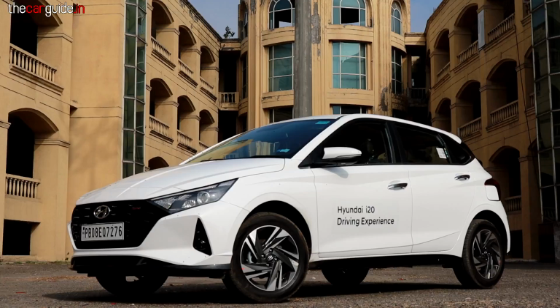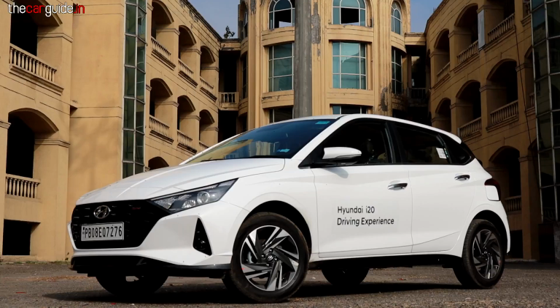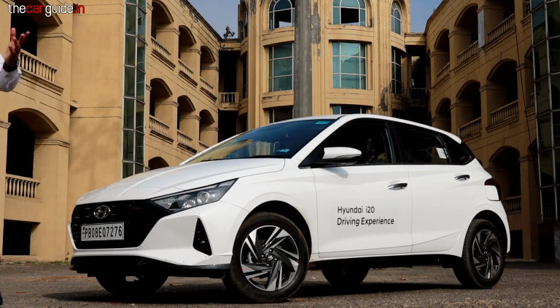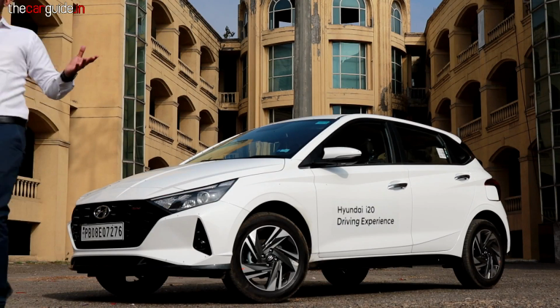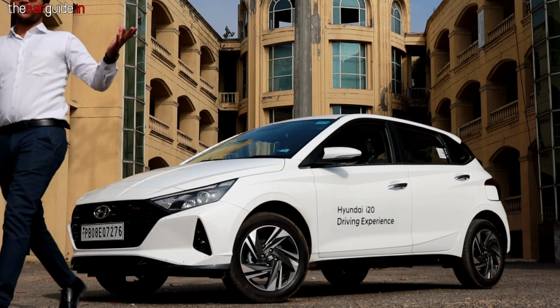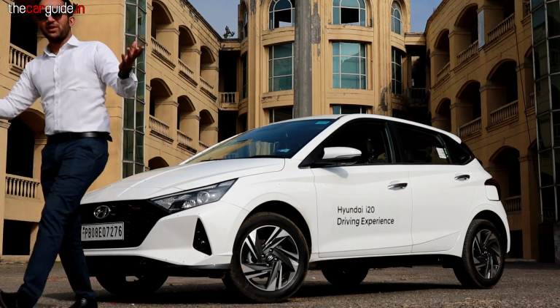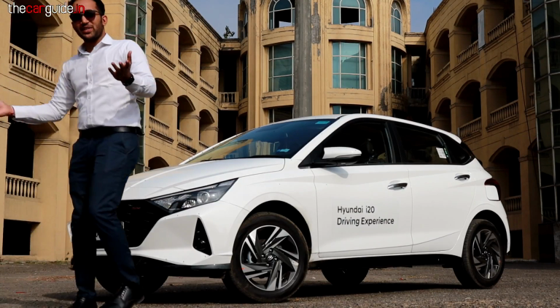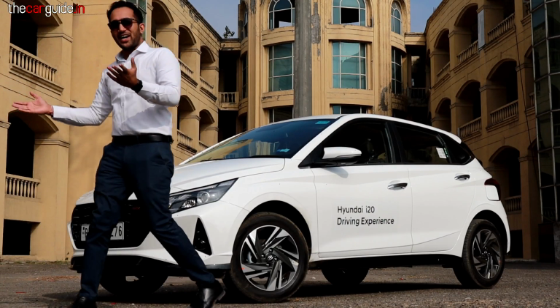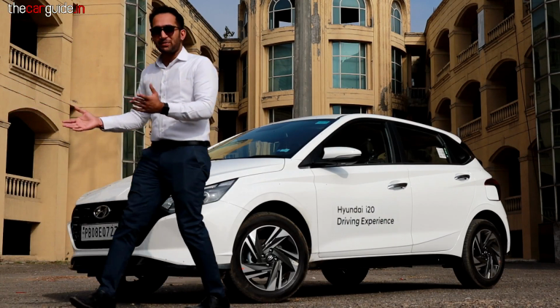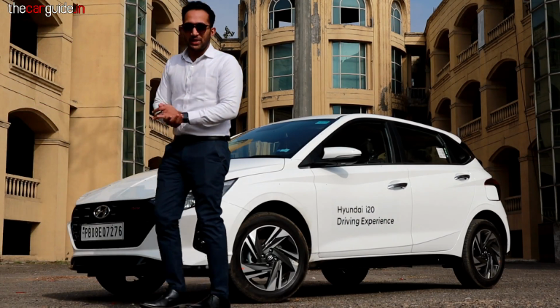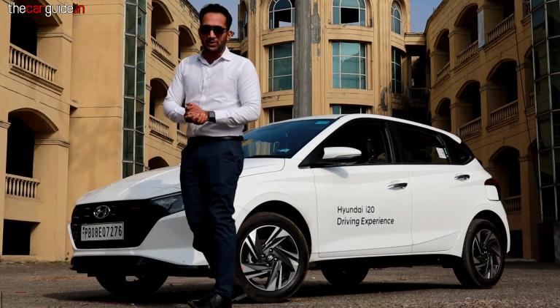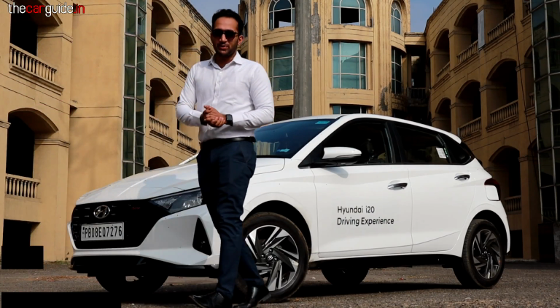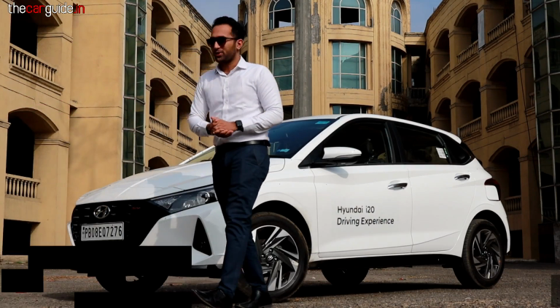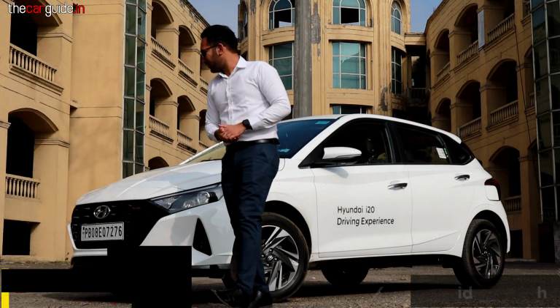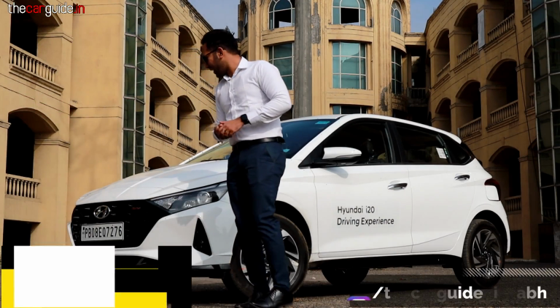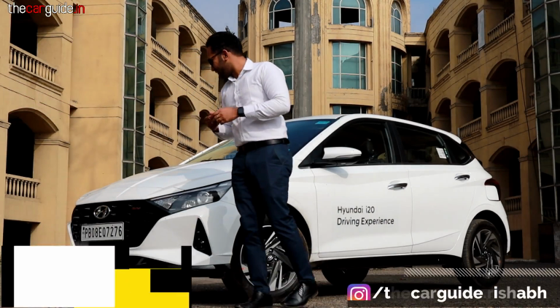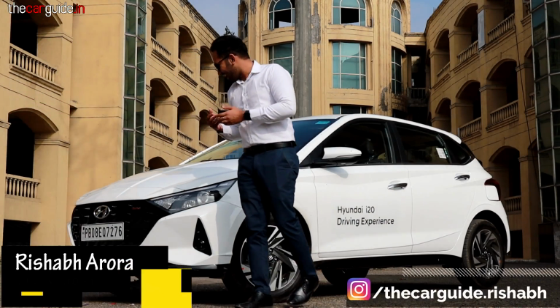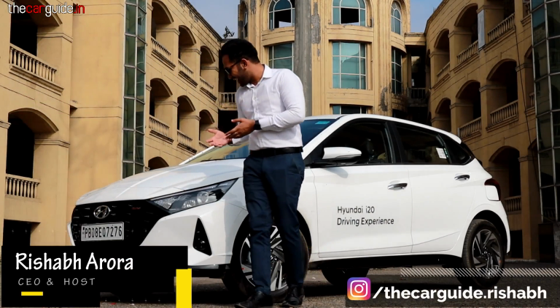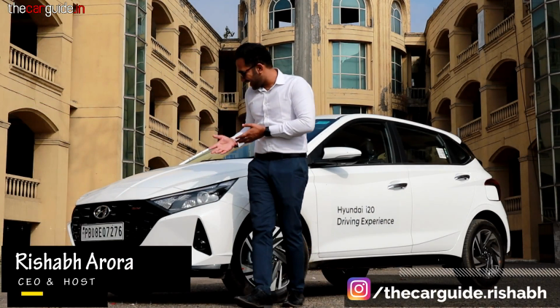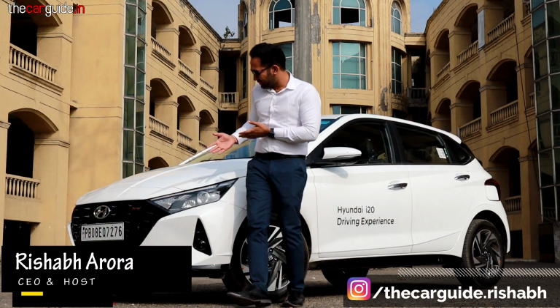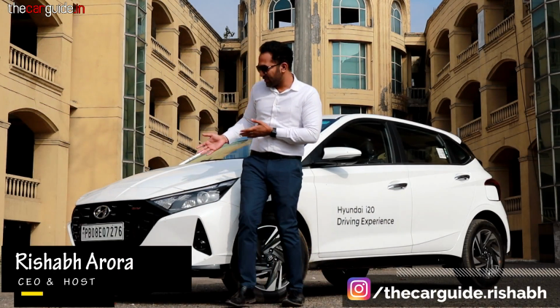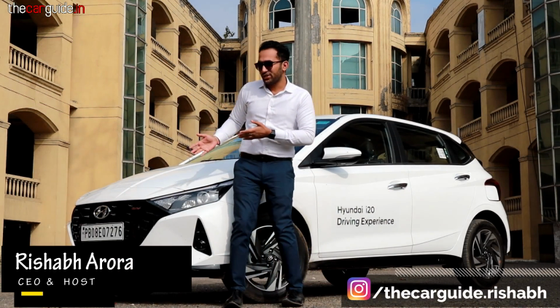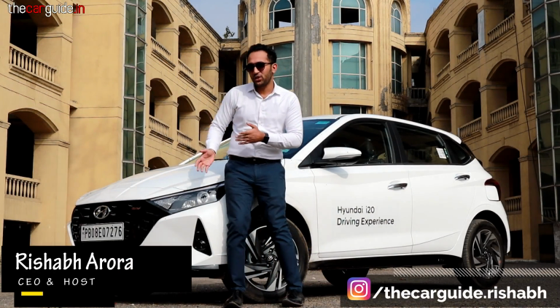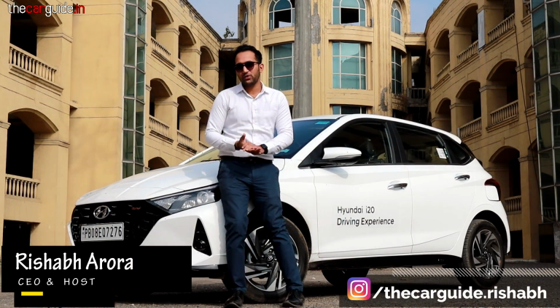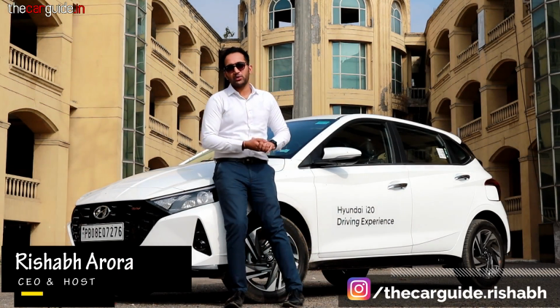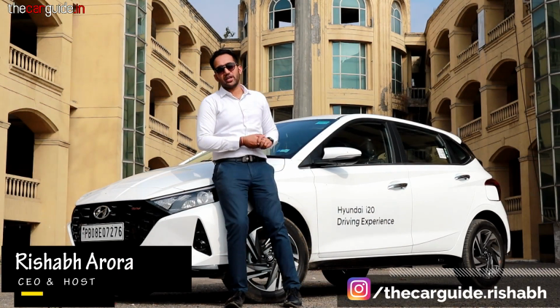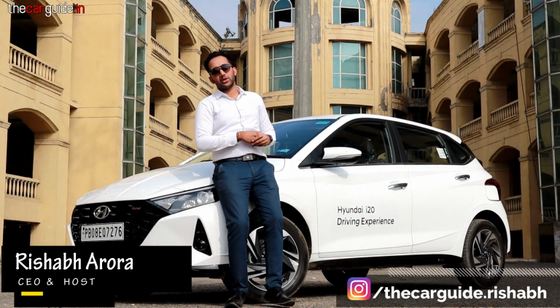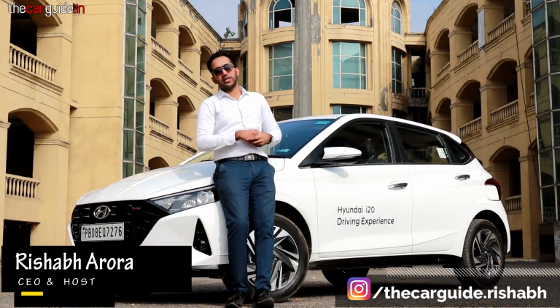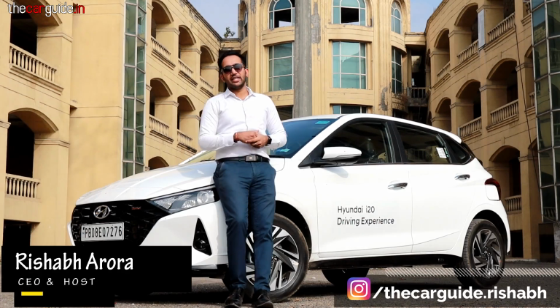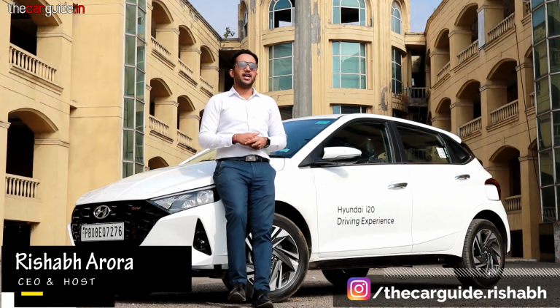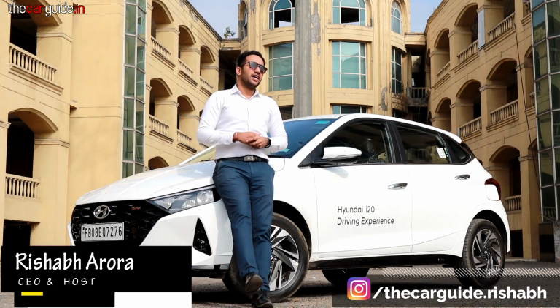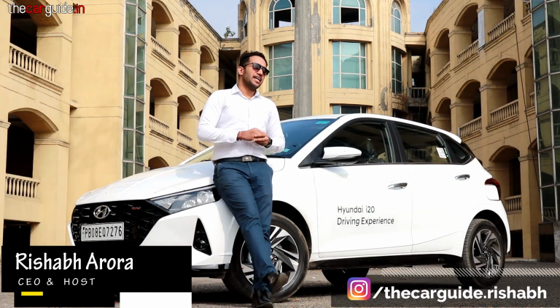Hello friends, welcome to the Khagat. My name is Rishabh and today we have the IMT version of the Hyundai i20.